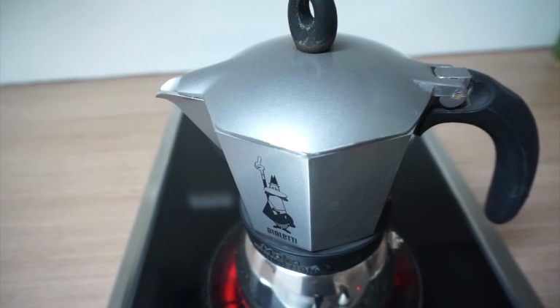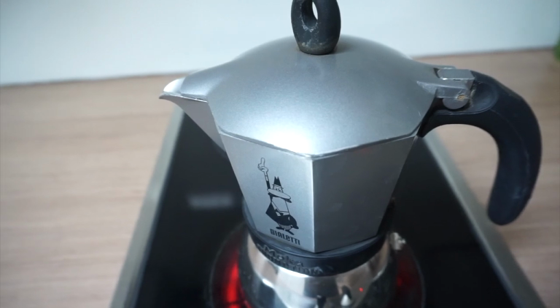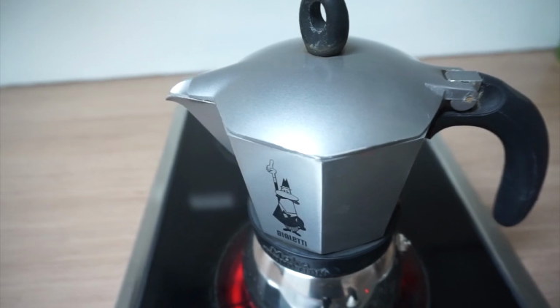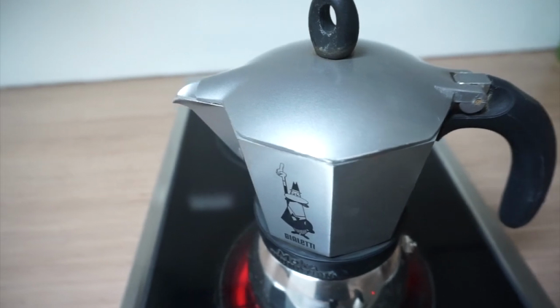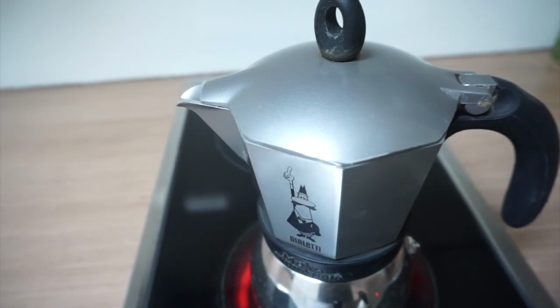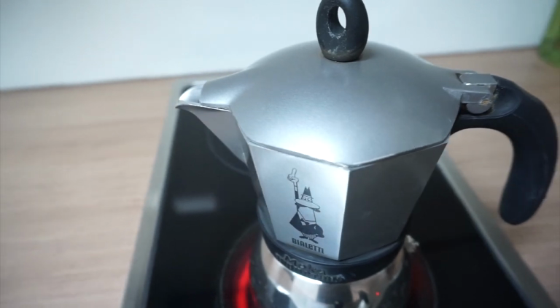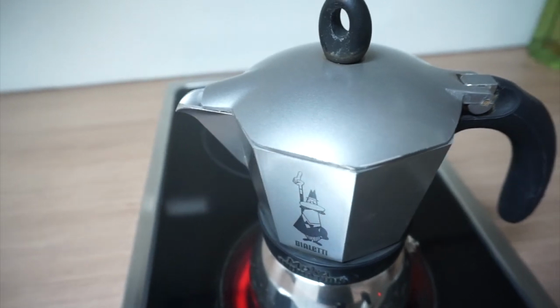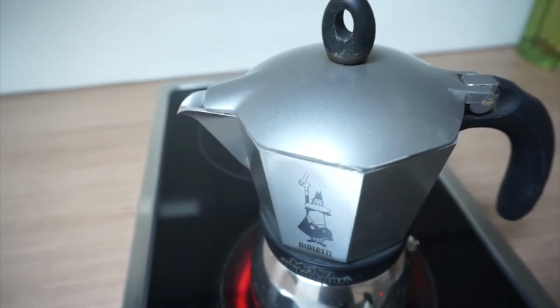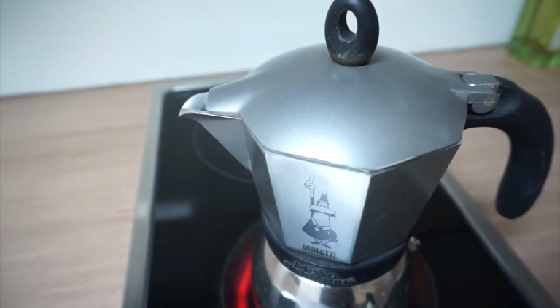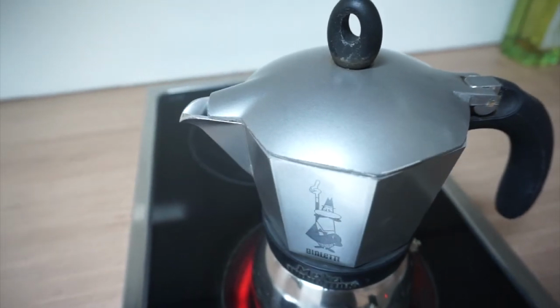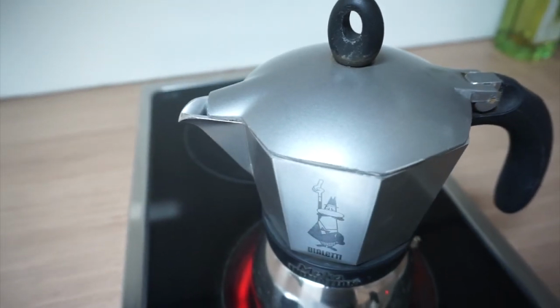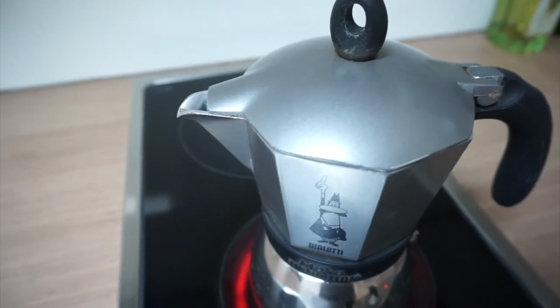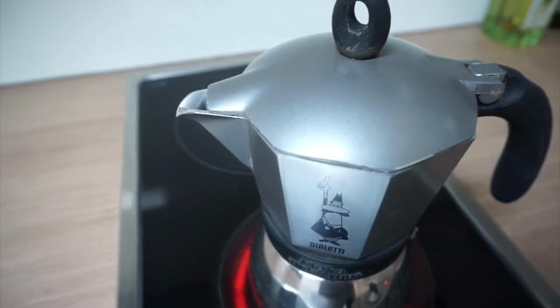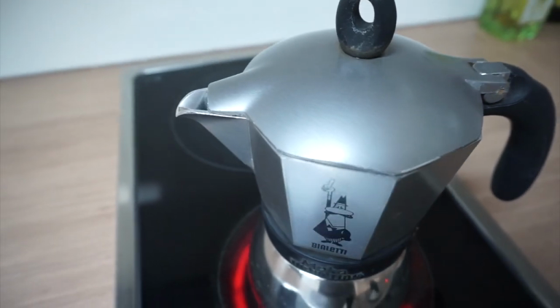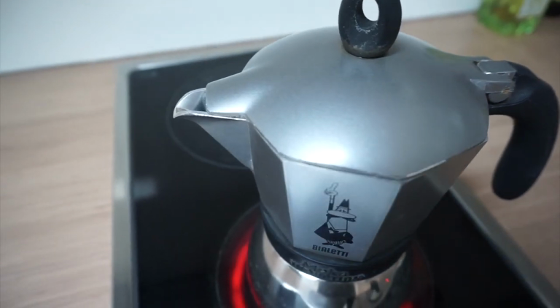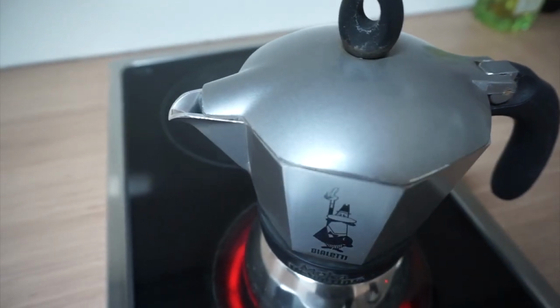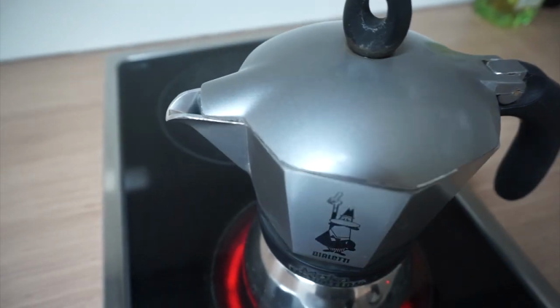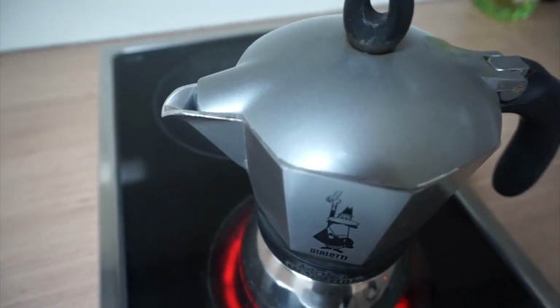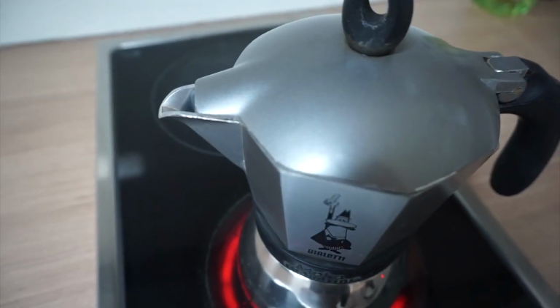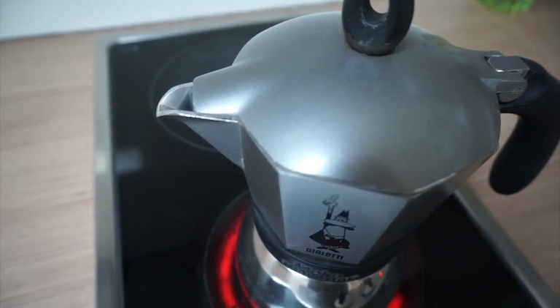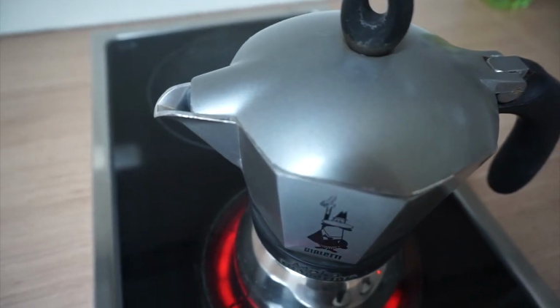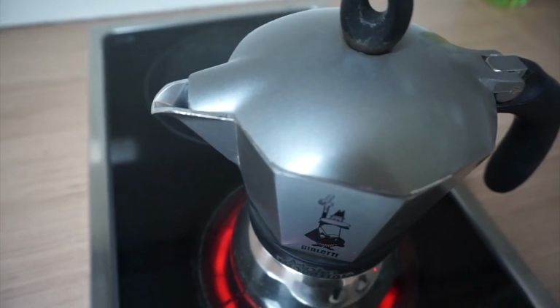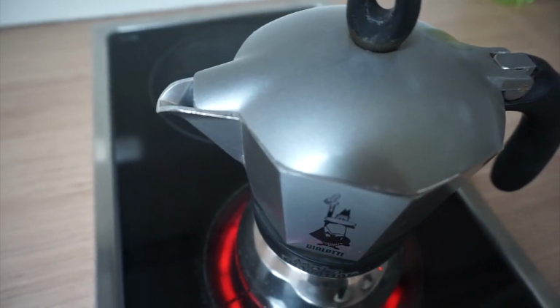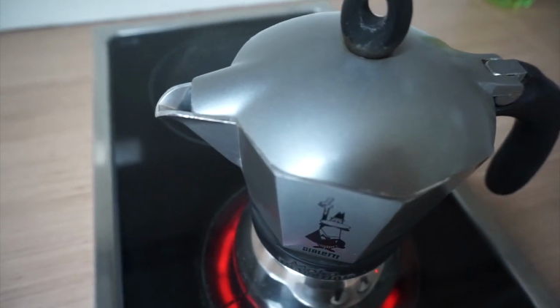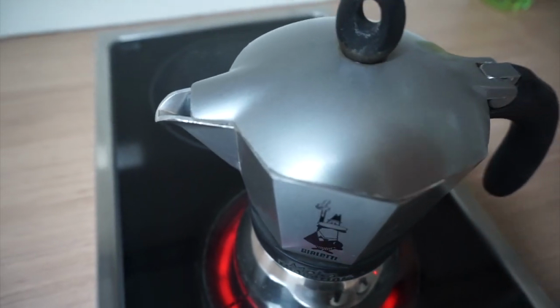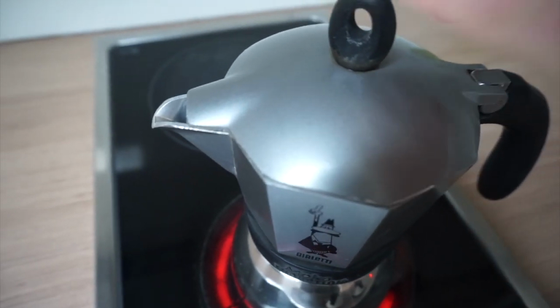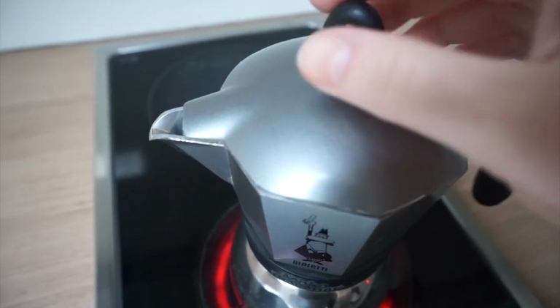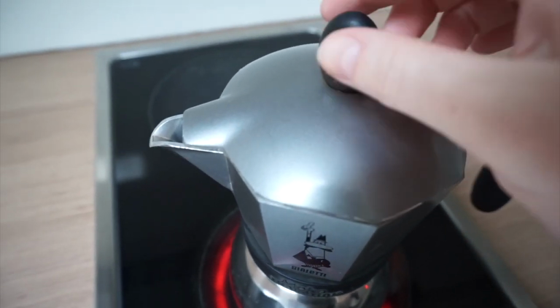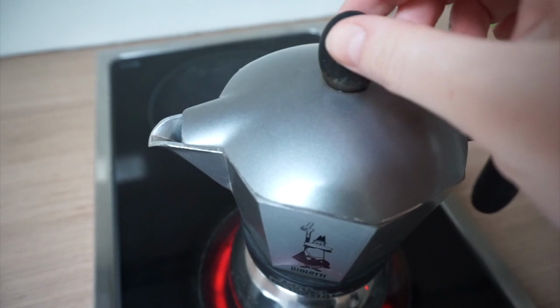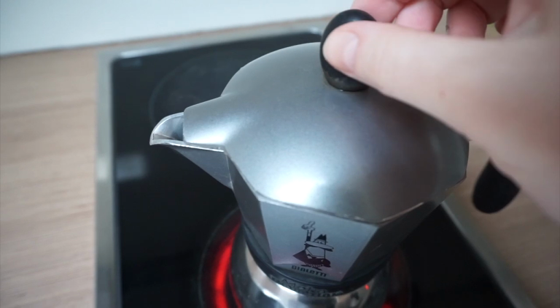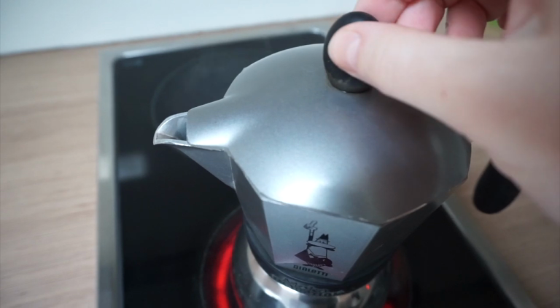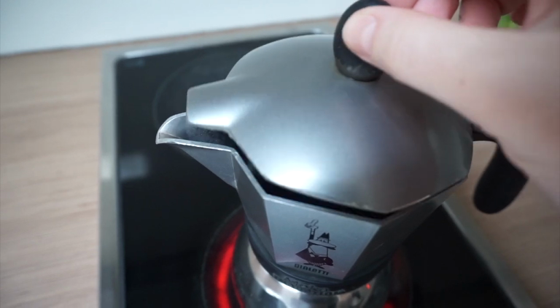Once you start to see steam and hear a gurgling noise, it's time to take the pot off the heat.